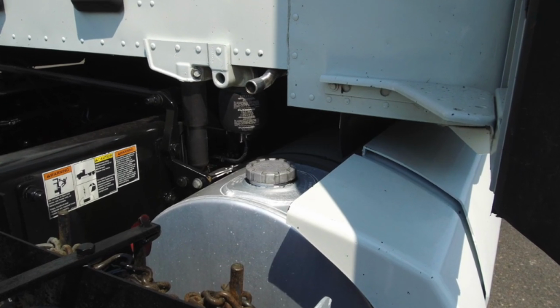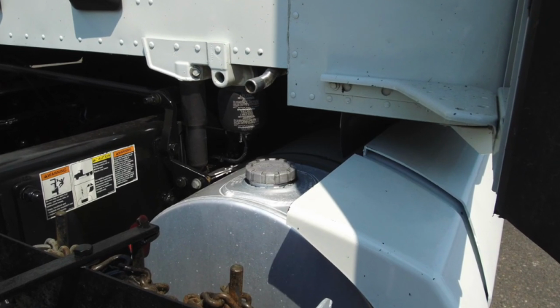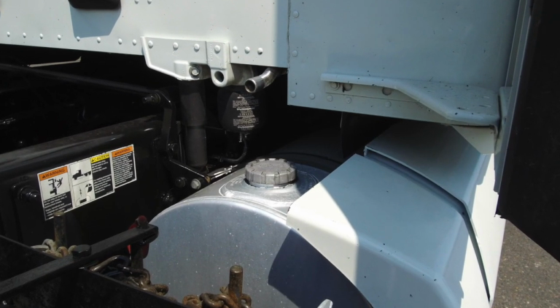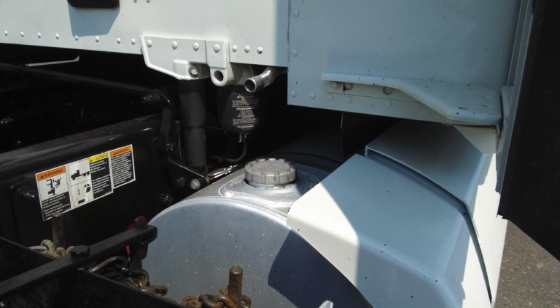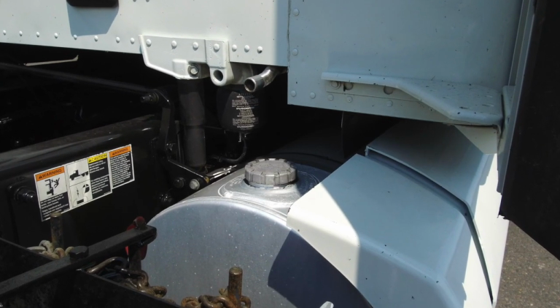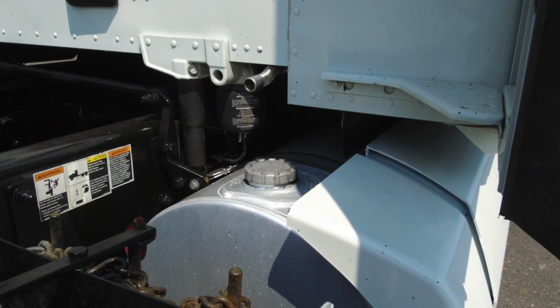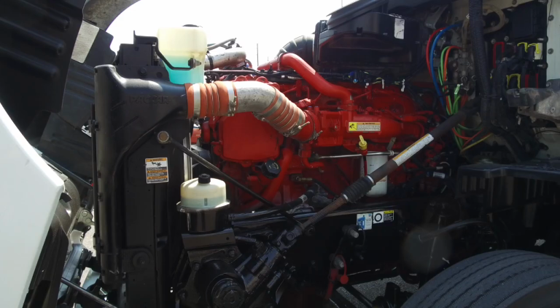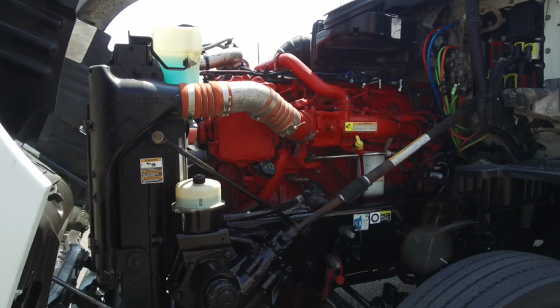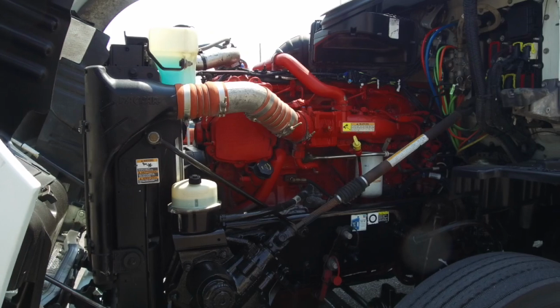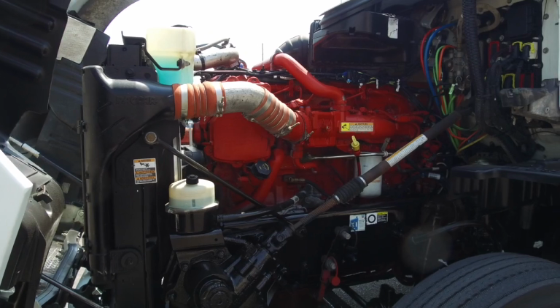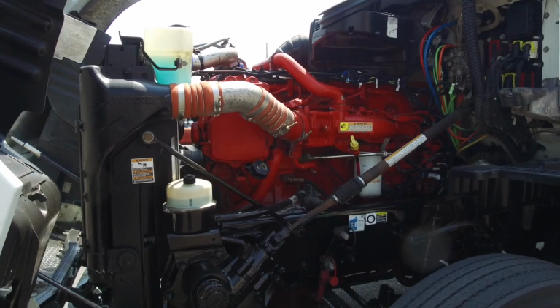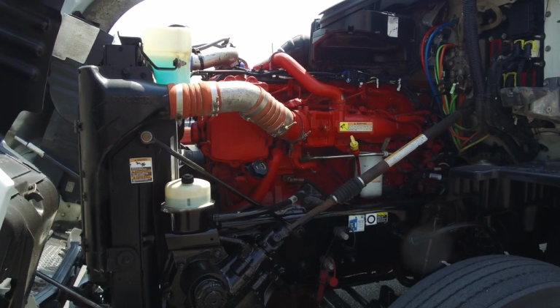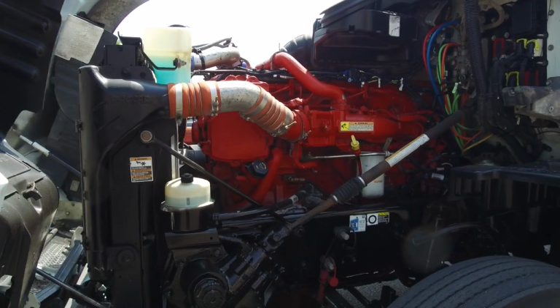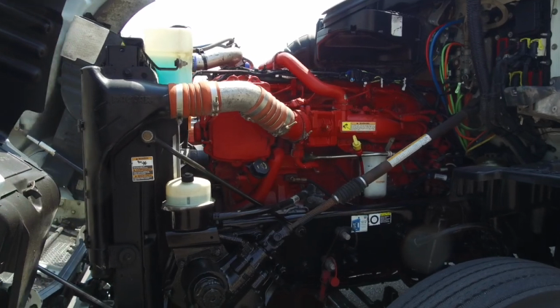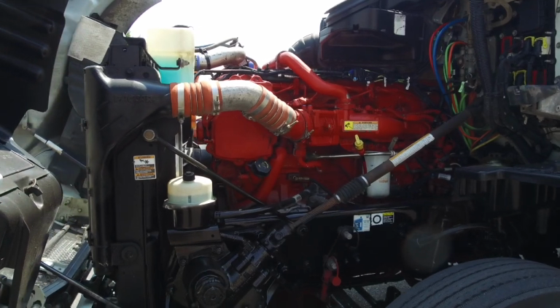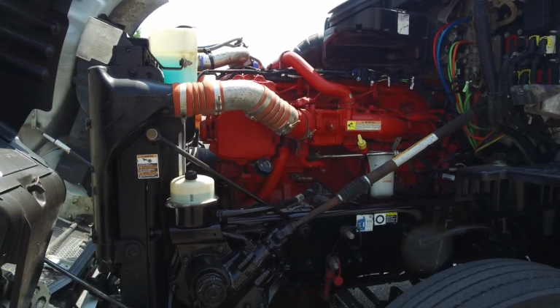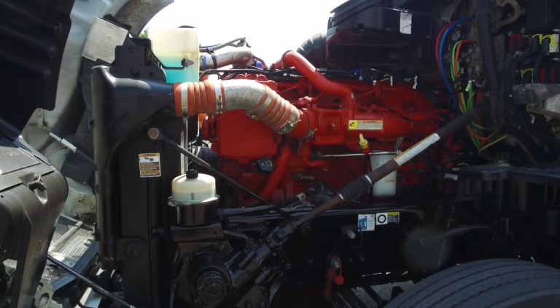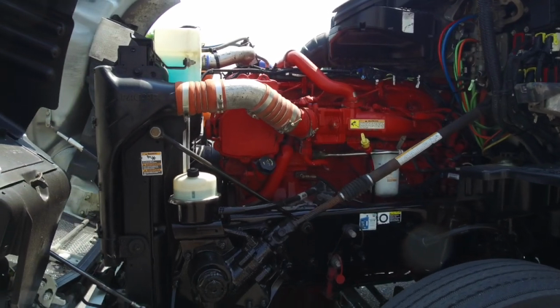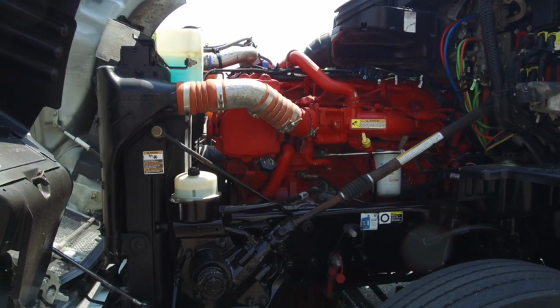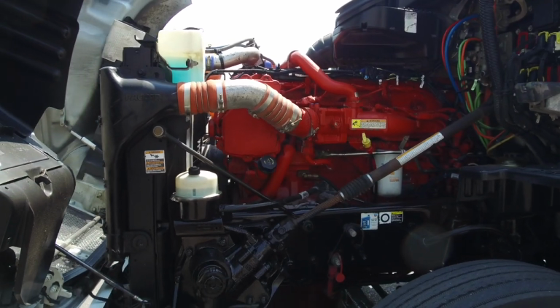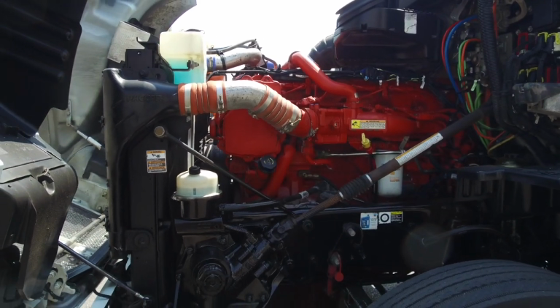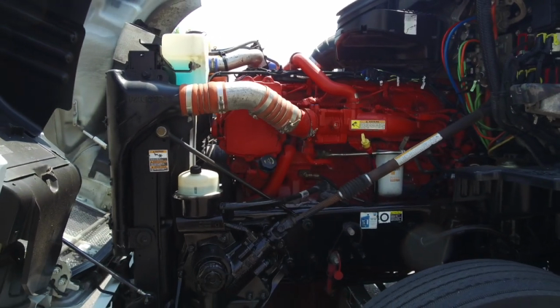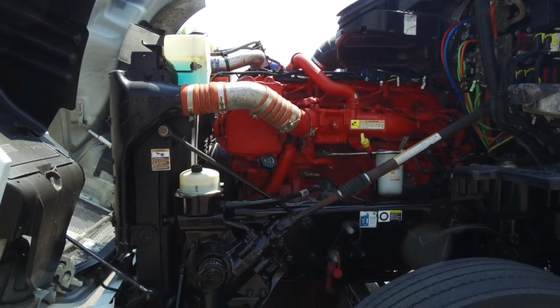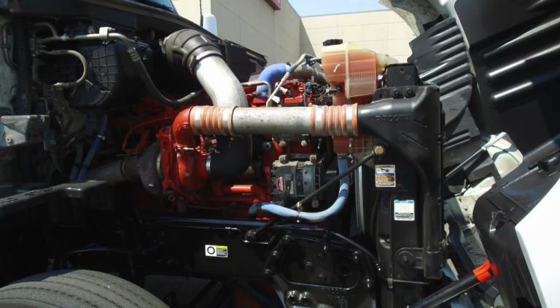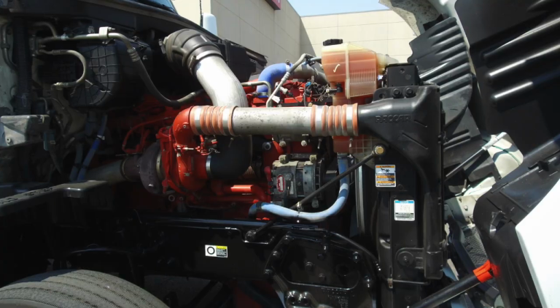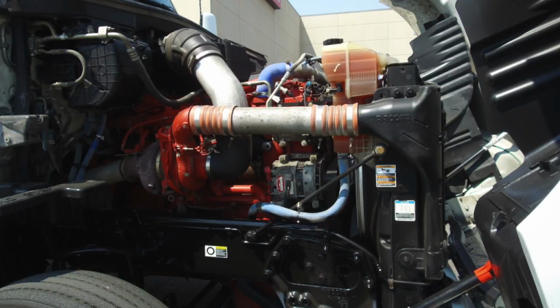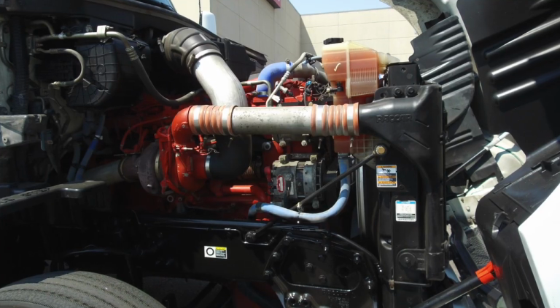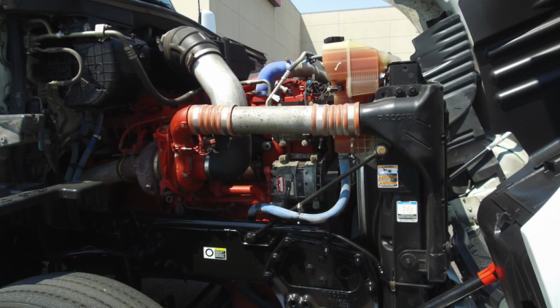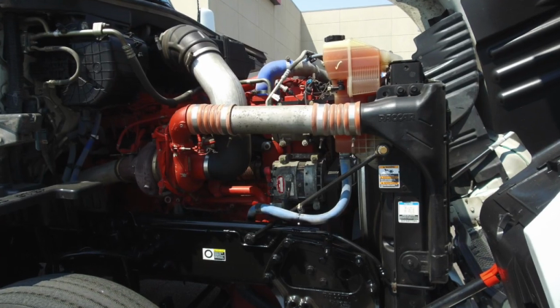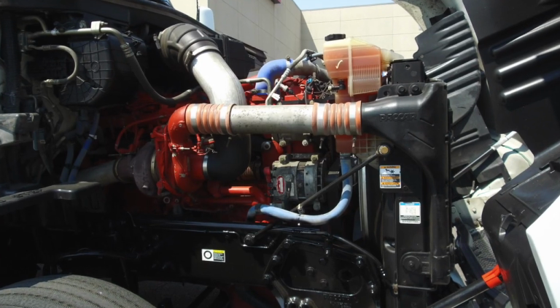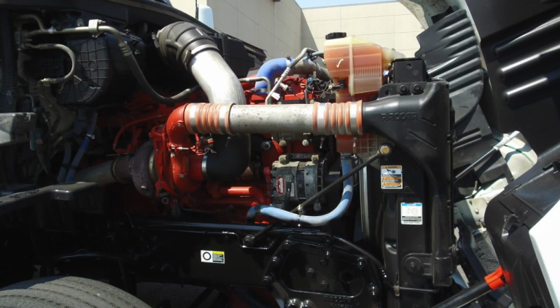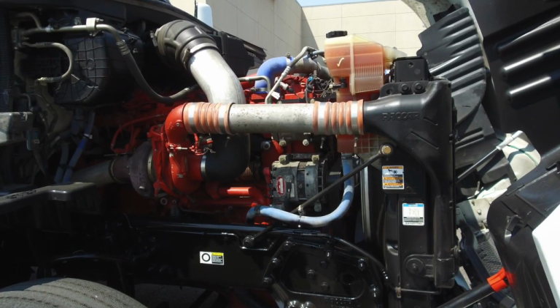And here's your awesome engine — a Cummins ISX 15 with that Eaton Fuller 10-speed ultra transmission.